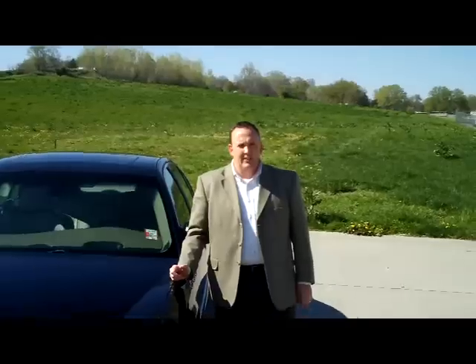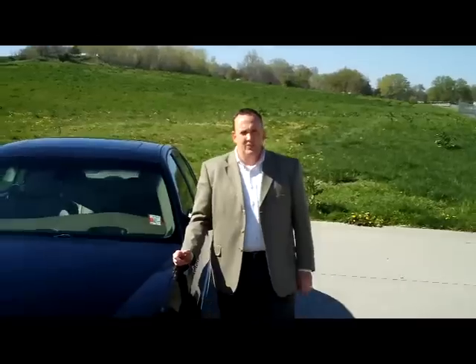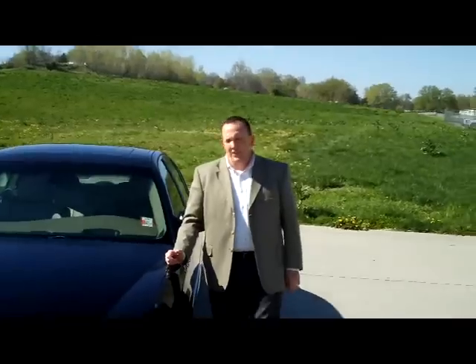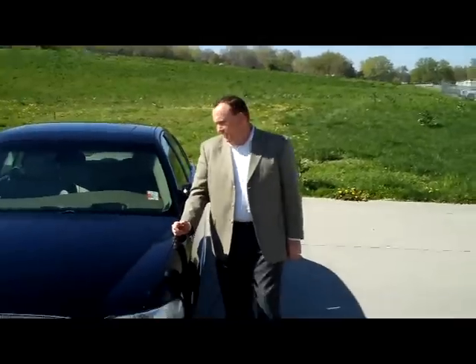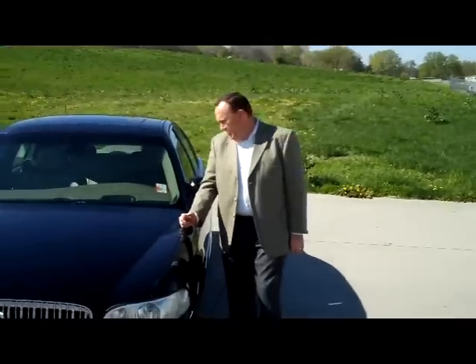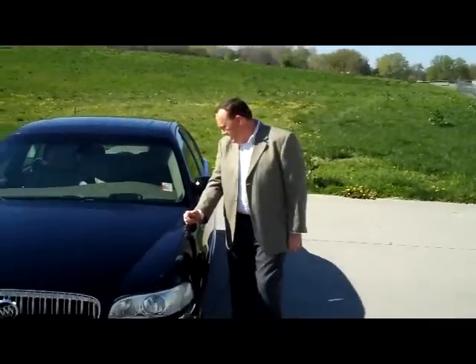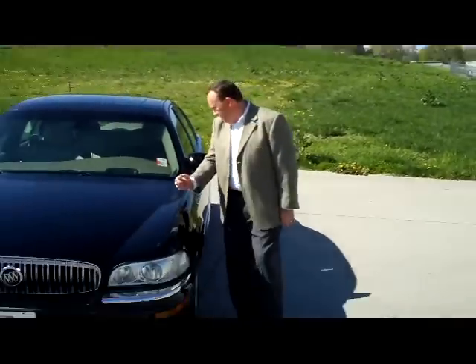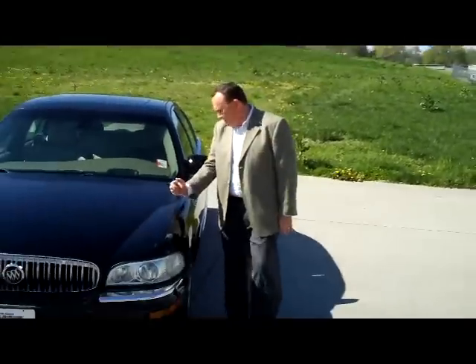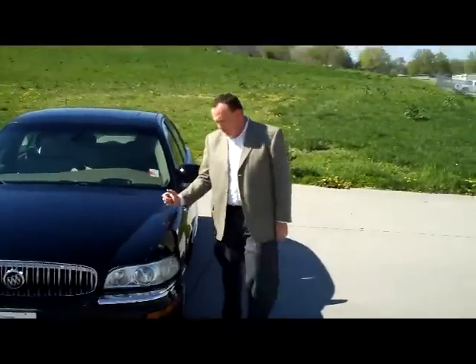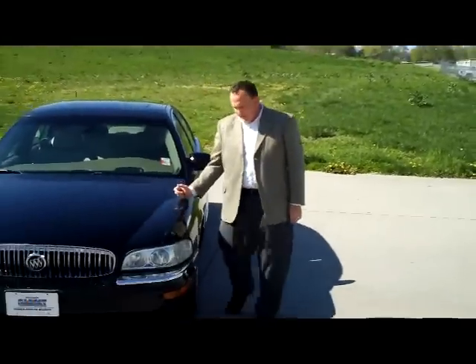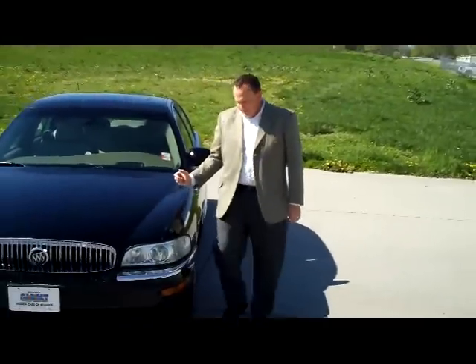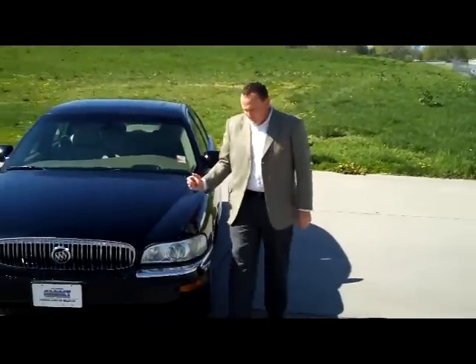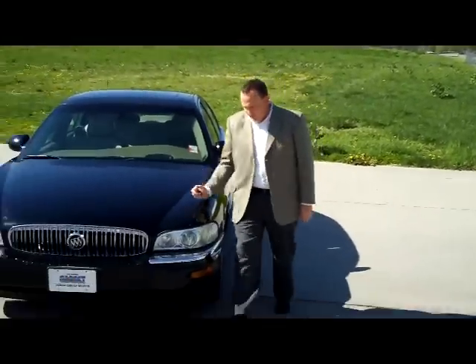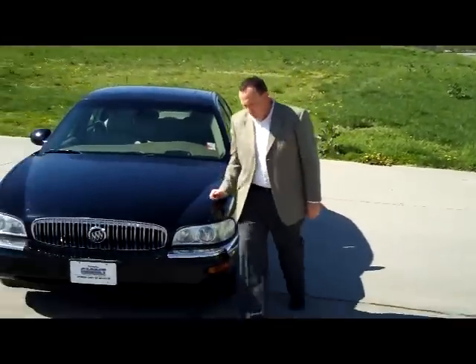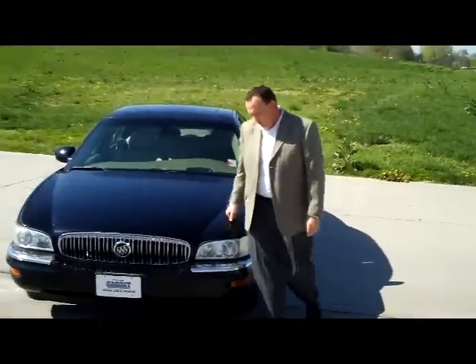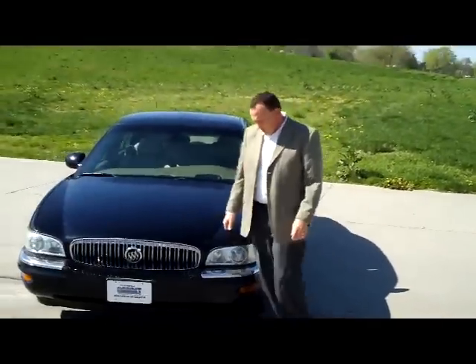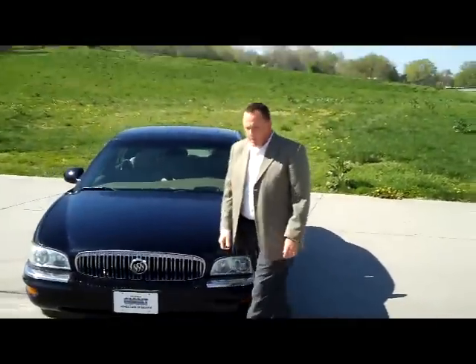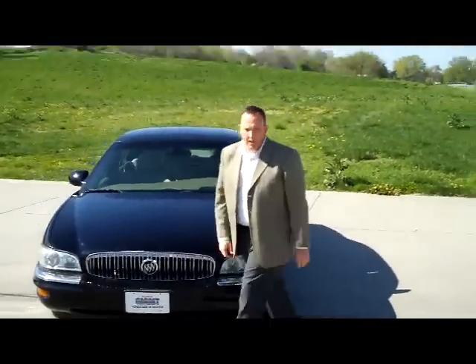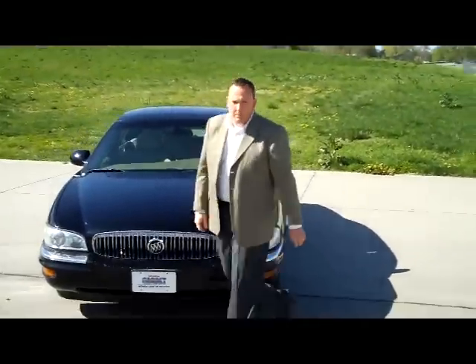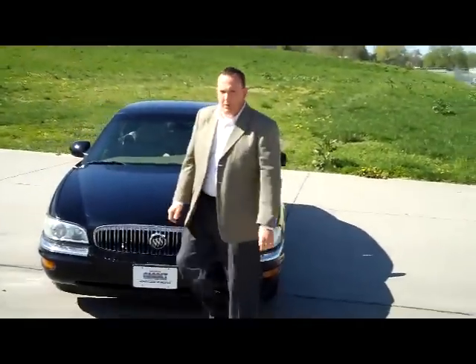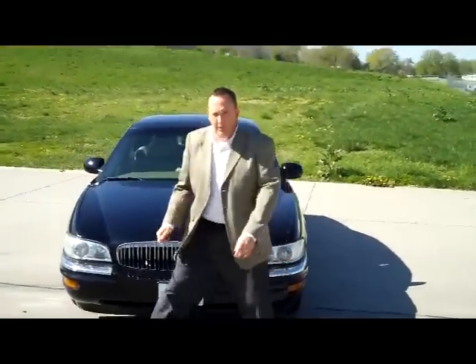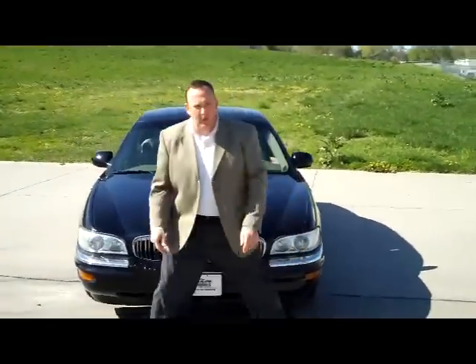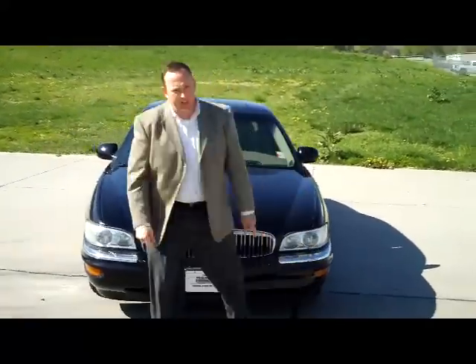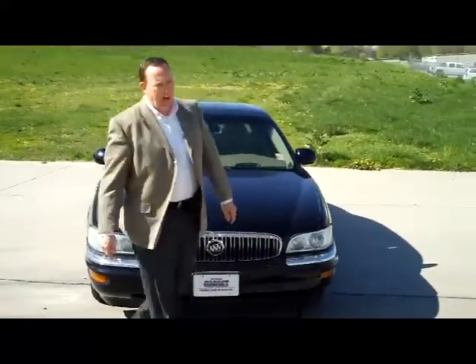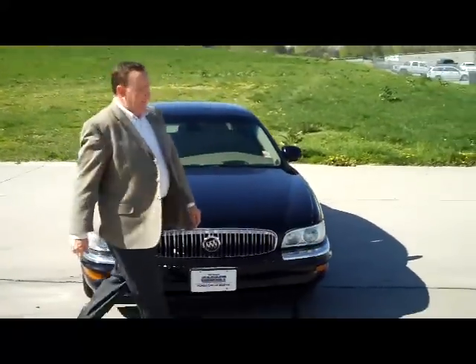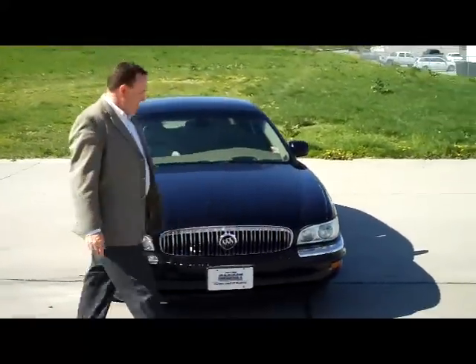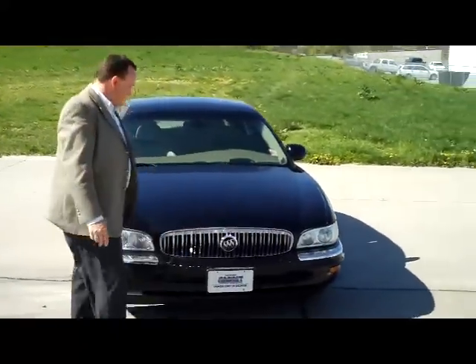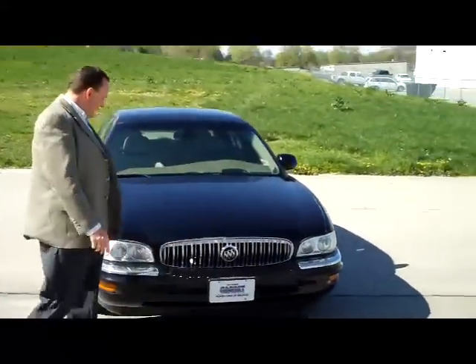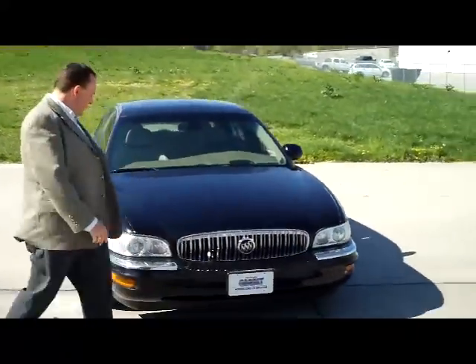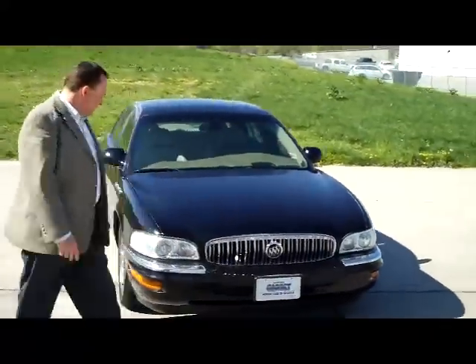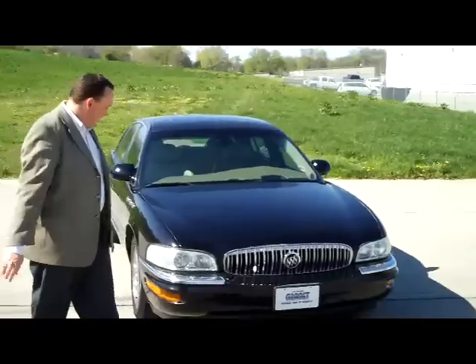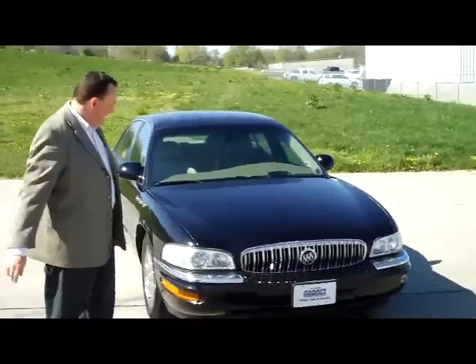I'm Kelly here for the Honda Giant. I'm here to show you this 2004 Buick Park Avenue. It just came in on trade.